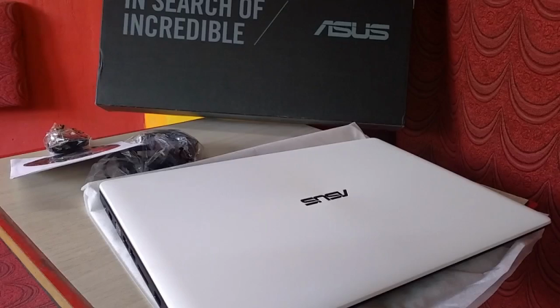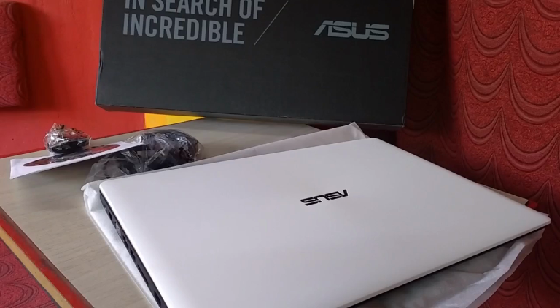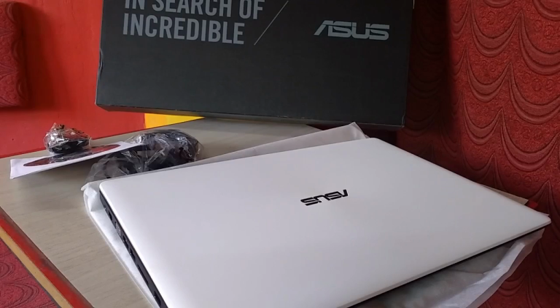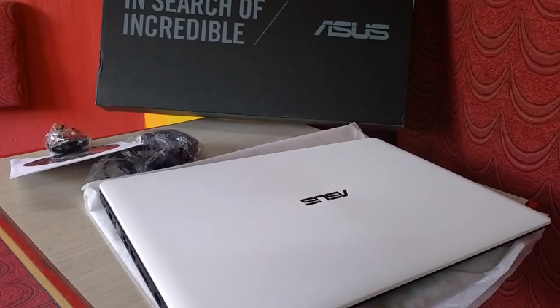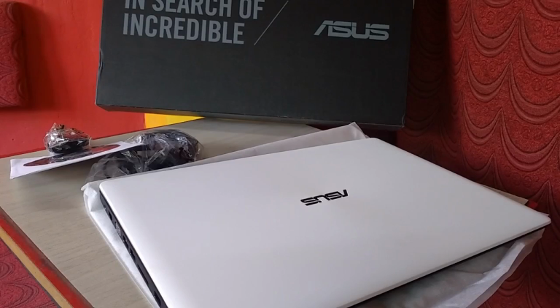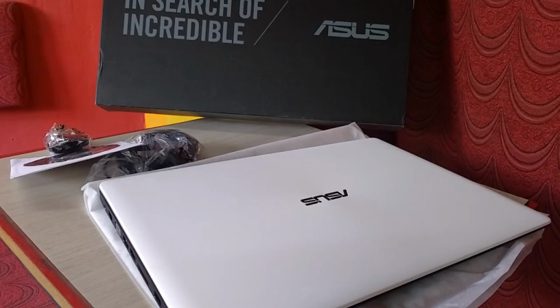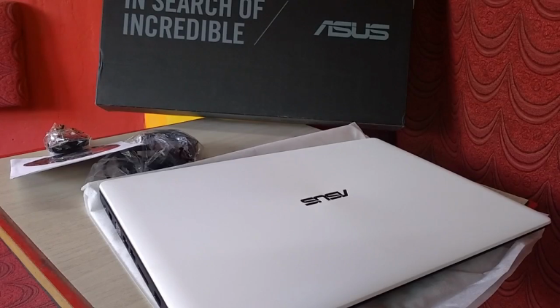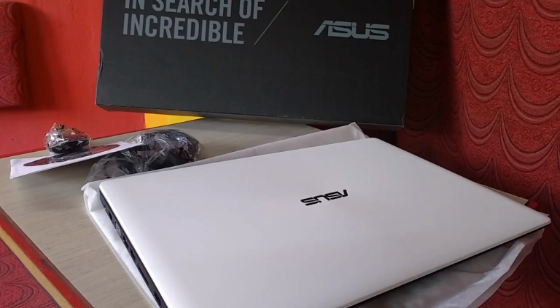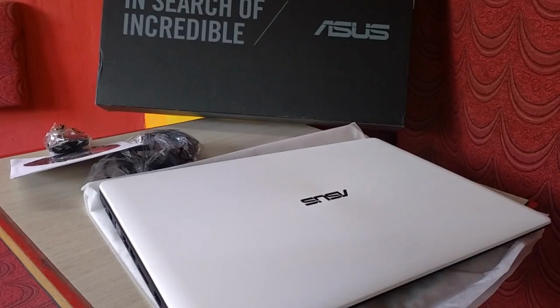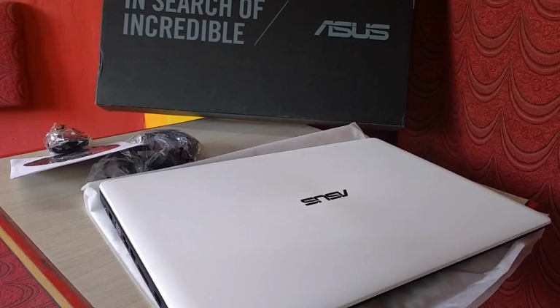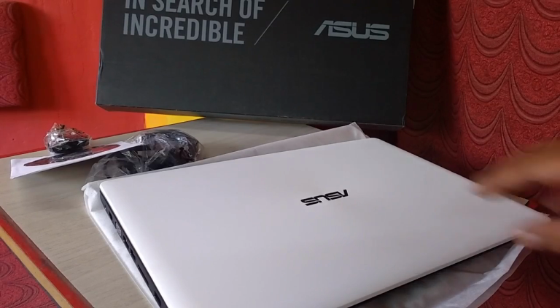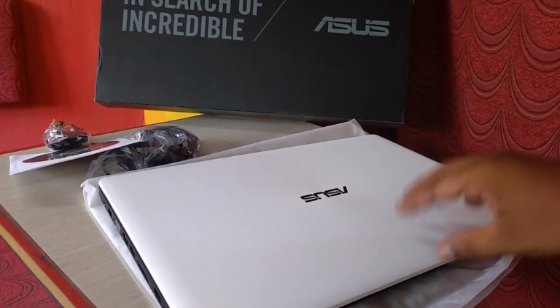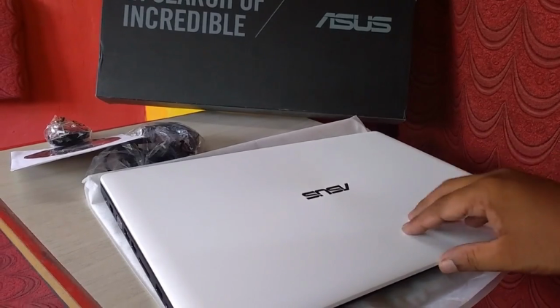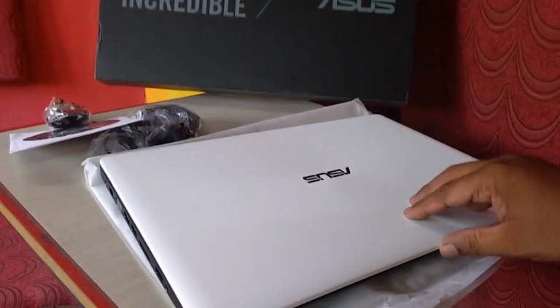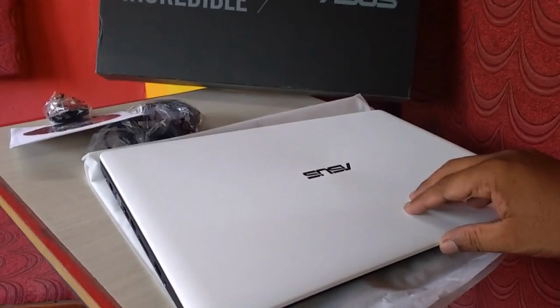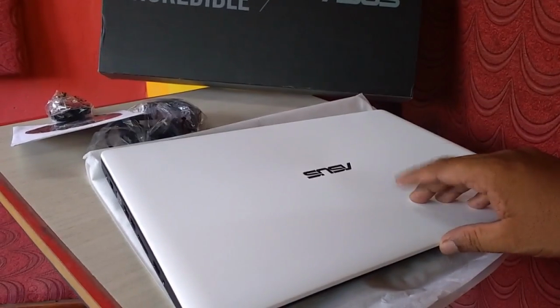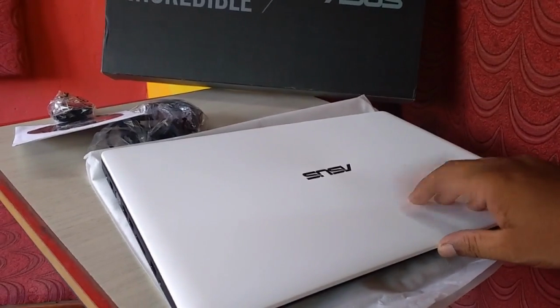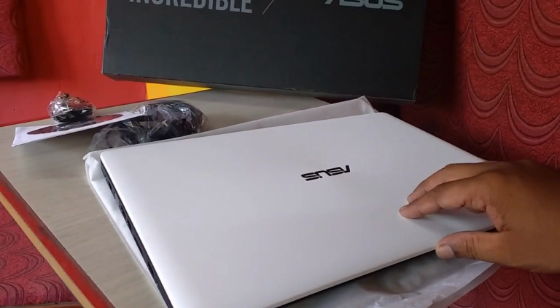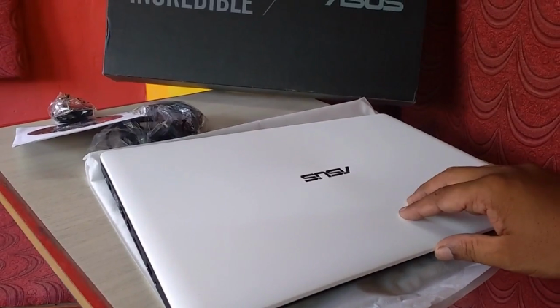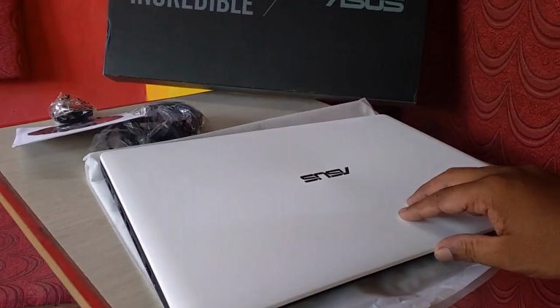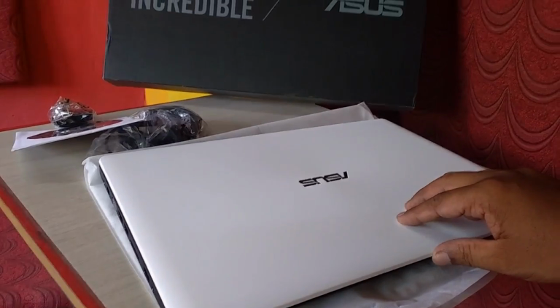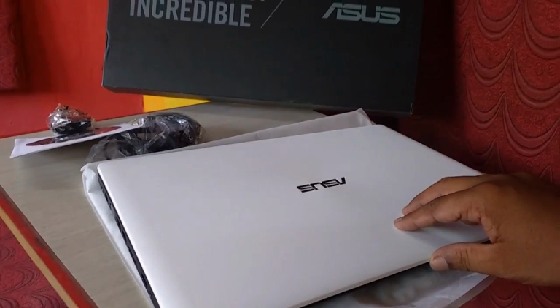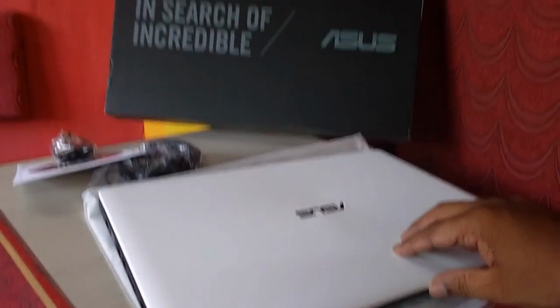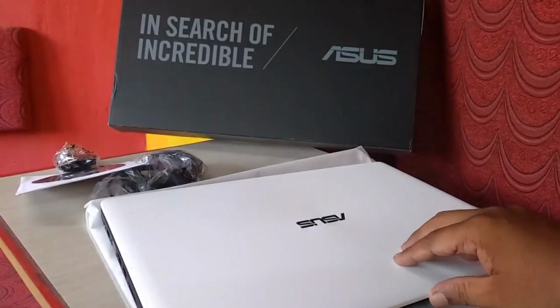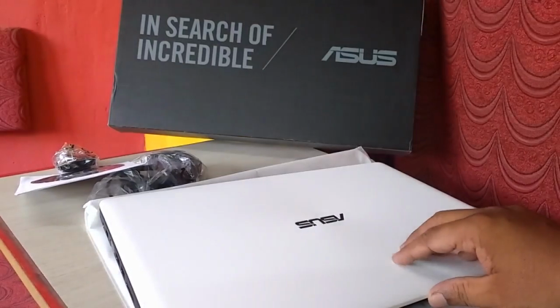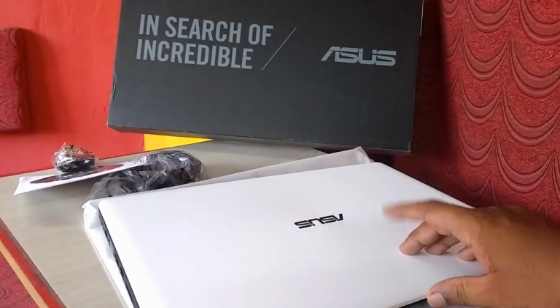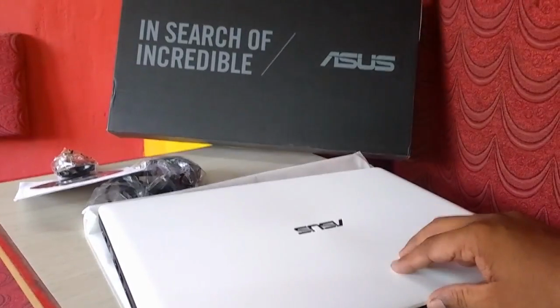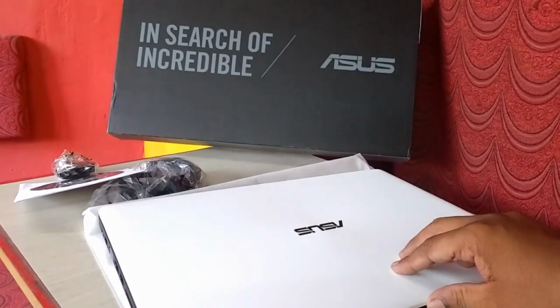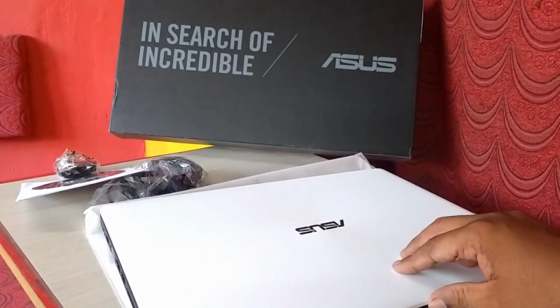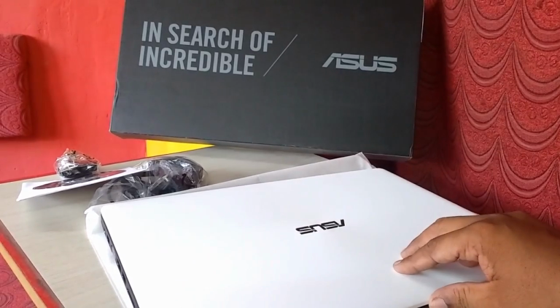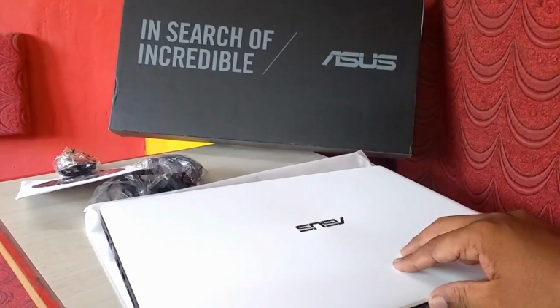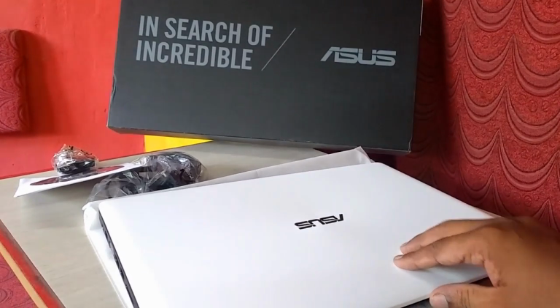Hey guys, welcome back again. I am MJ. I have just unboxed this Asus laptop. This is a budget laptop actually.